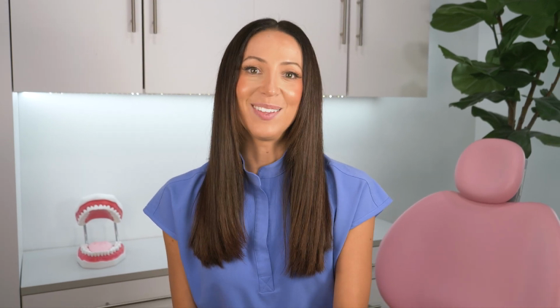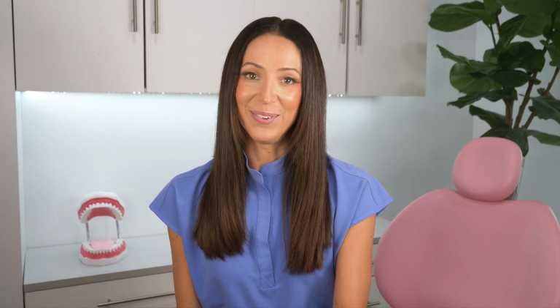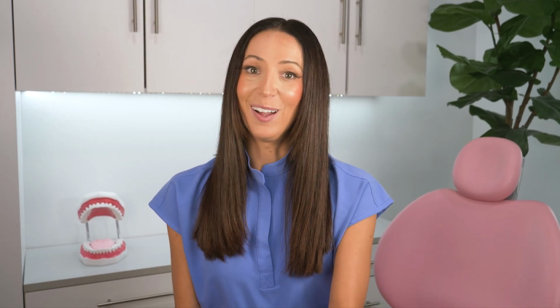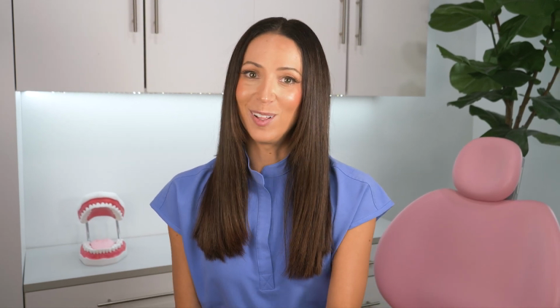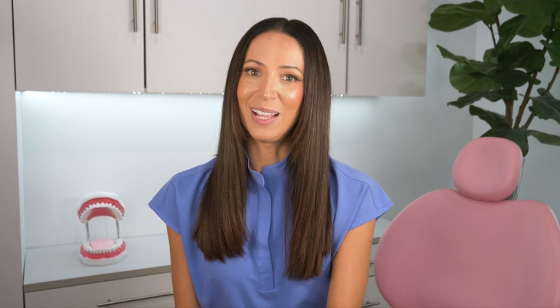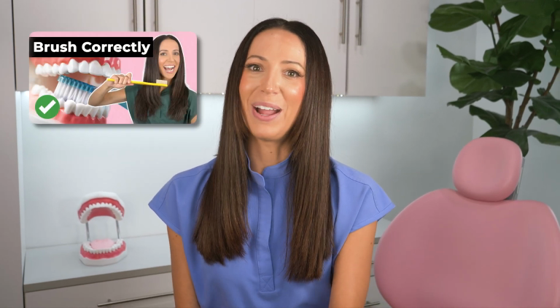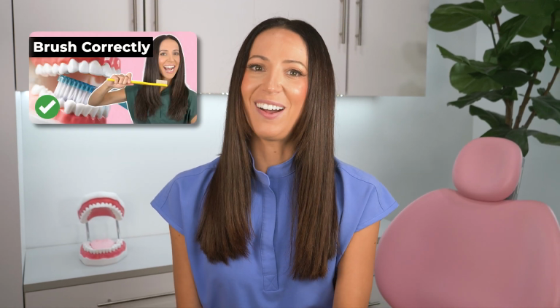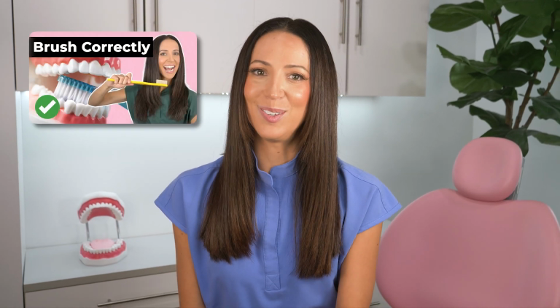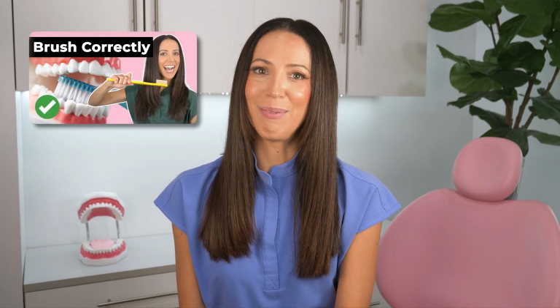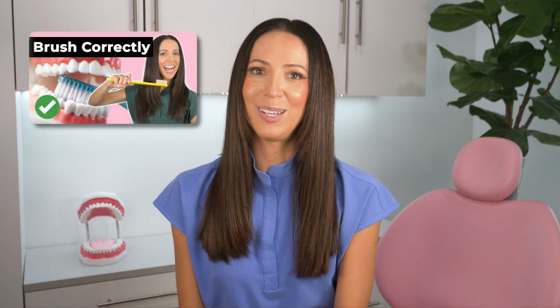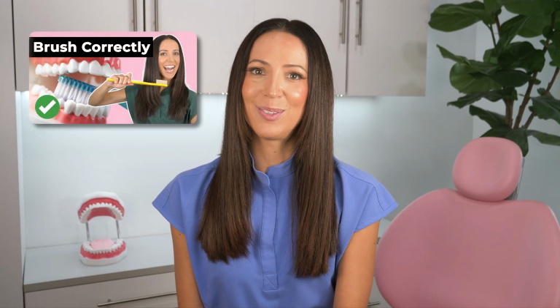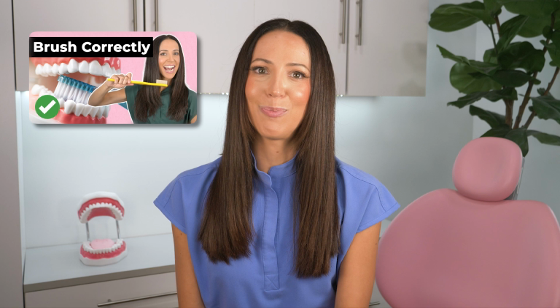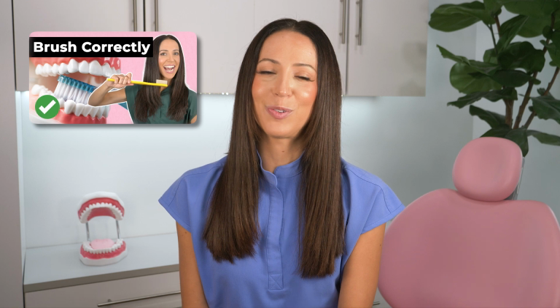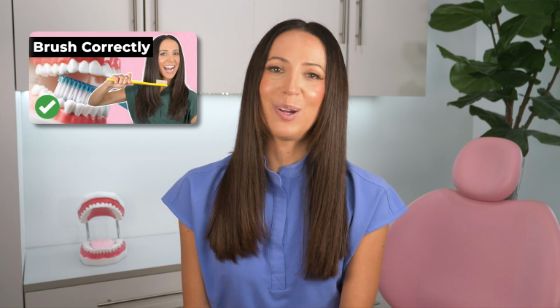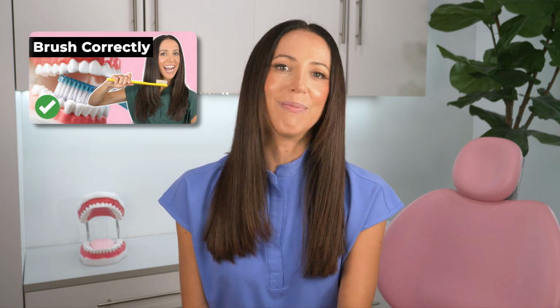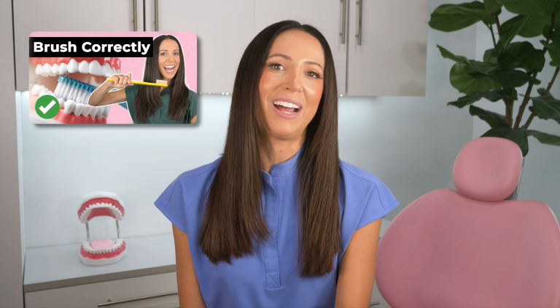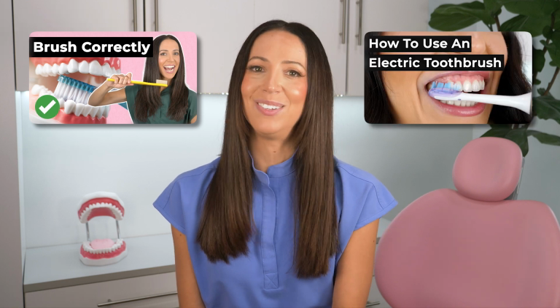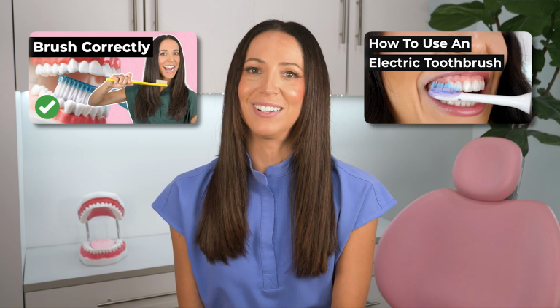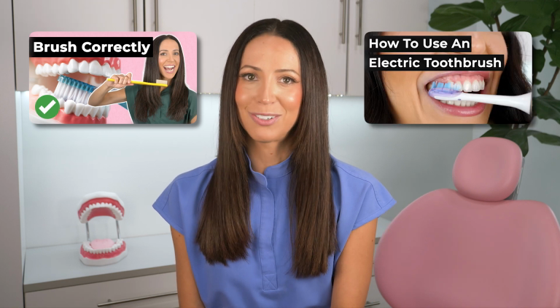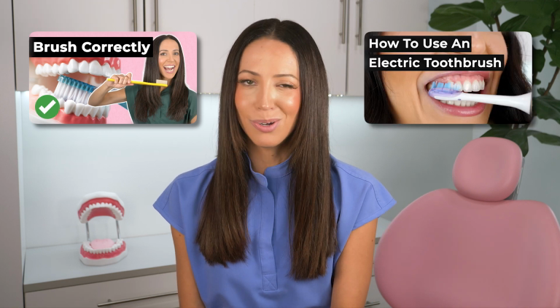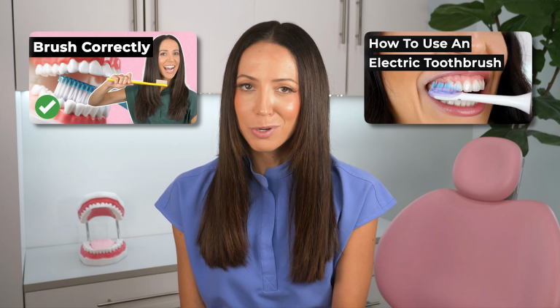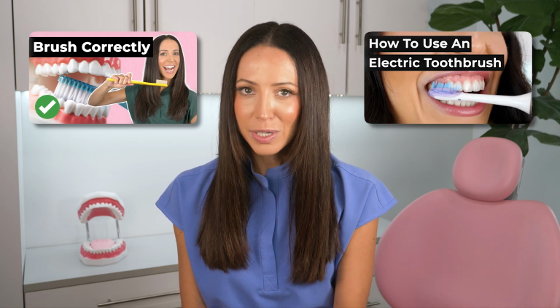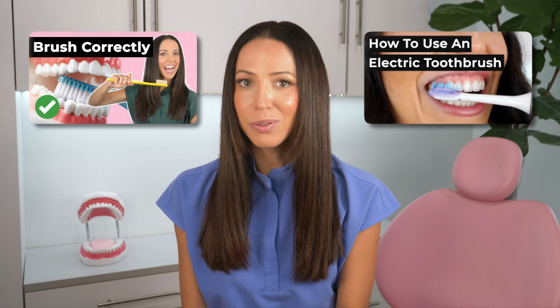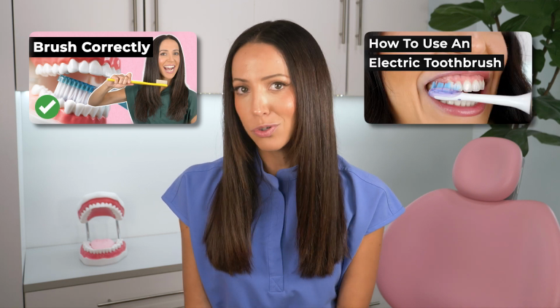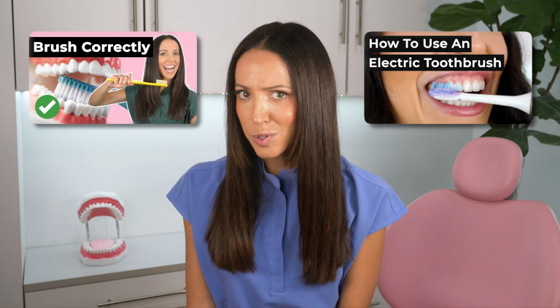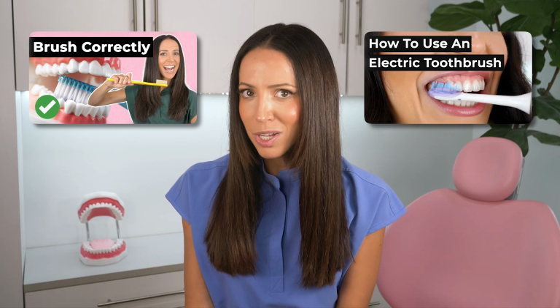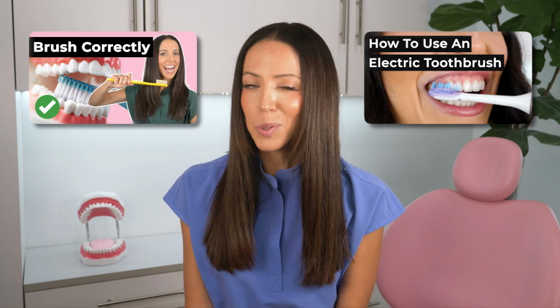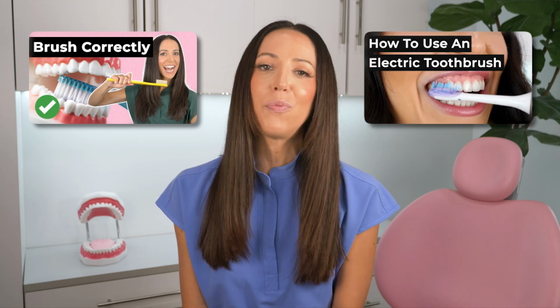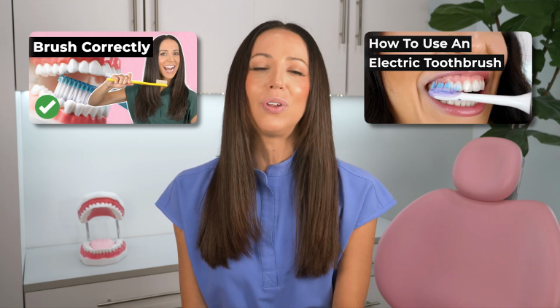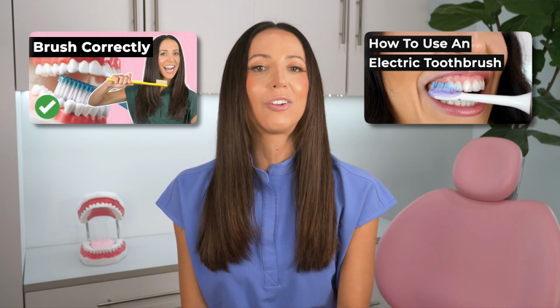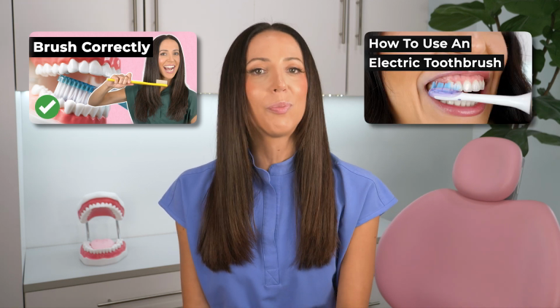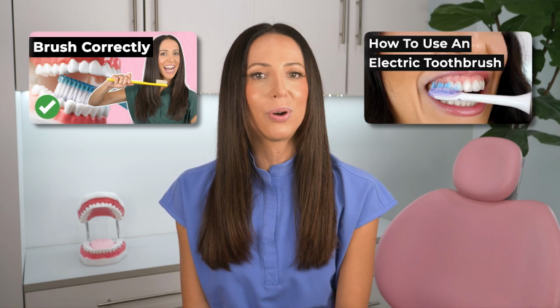I'll link my how-to-use a manual toothbrush video and my how-to-use an electric toothbrush video in the description box below if you'd like to learn more.